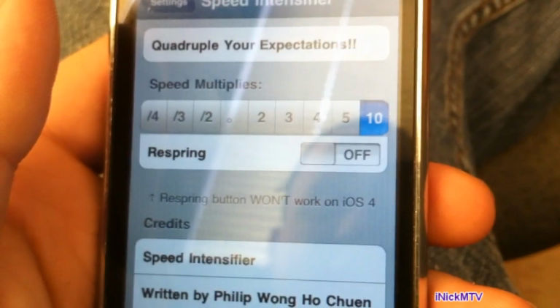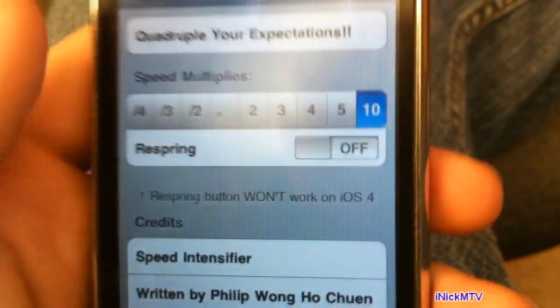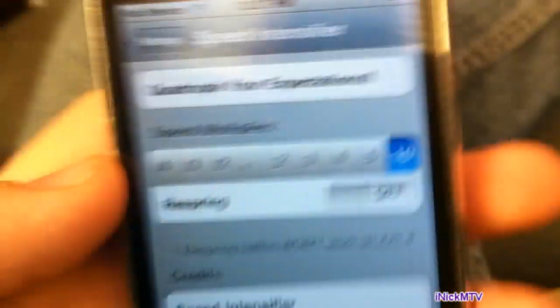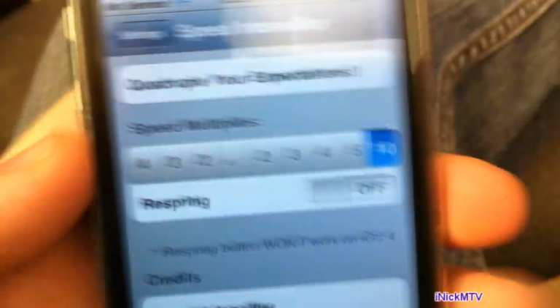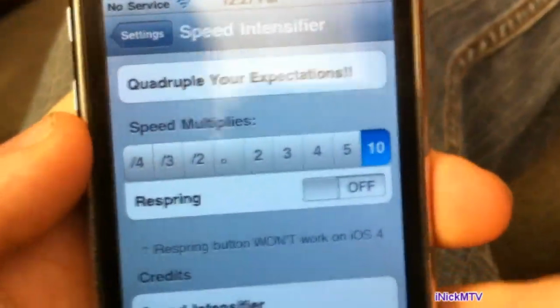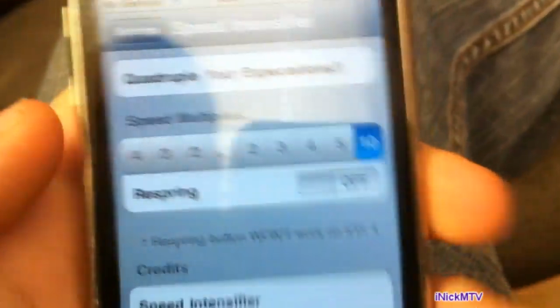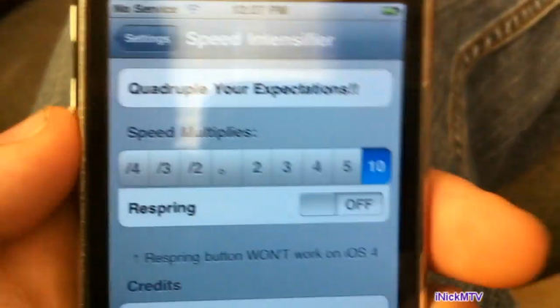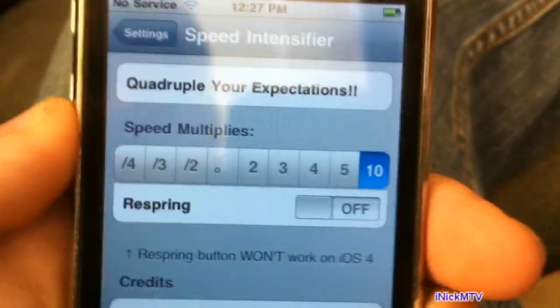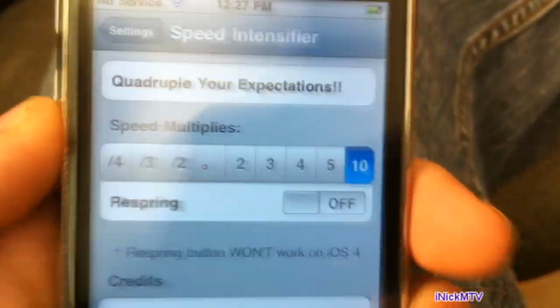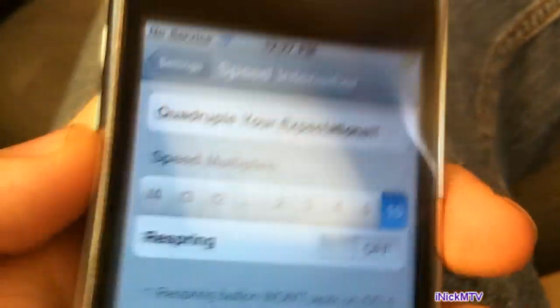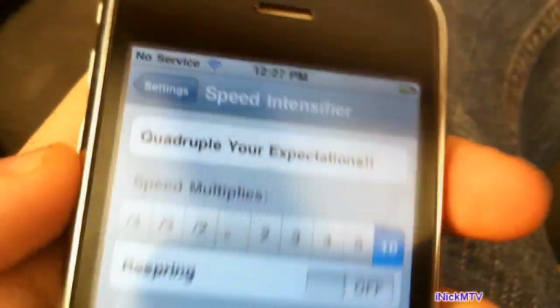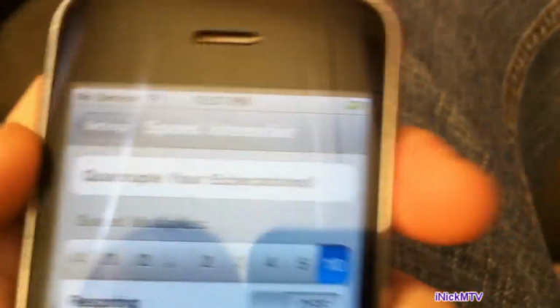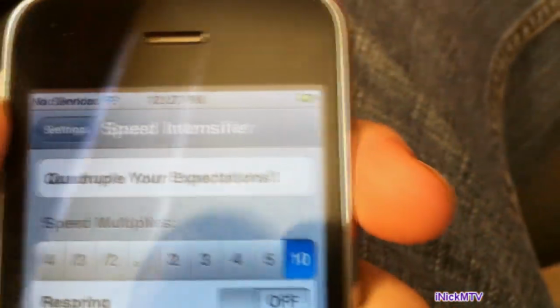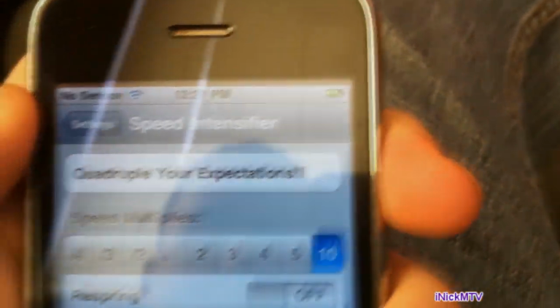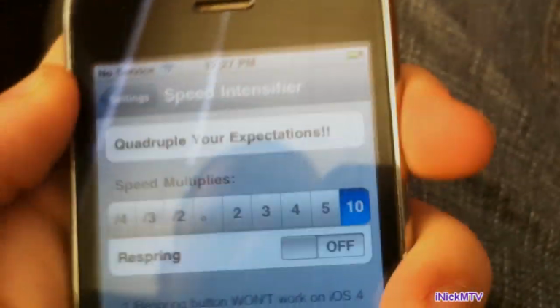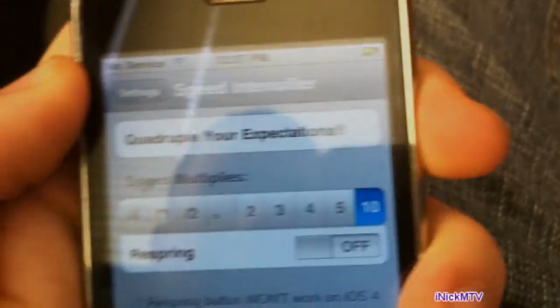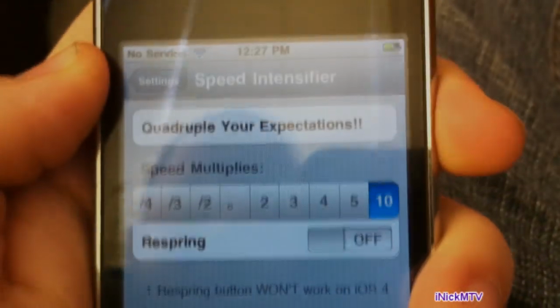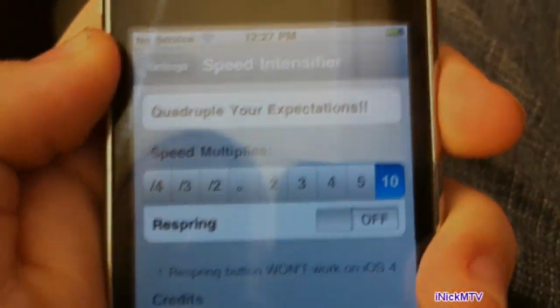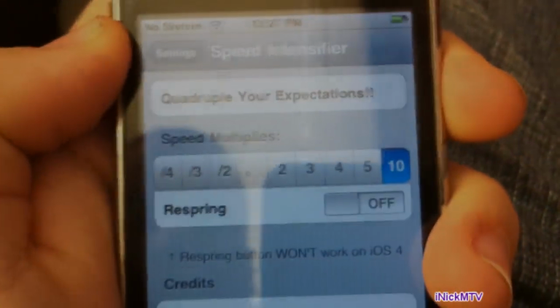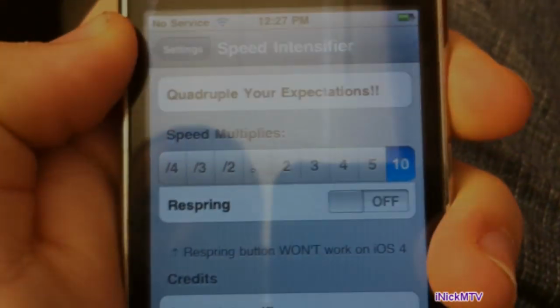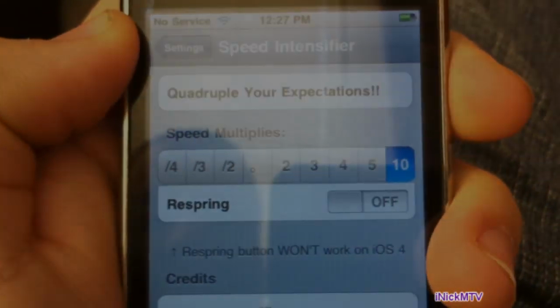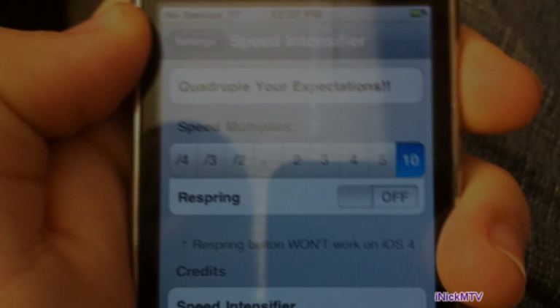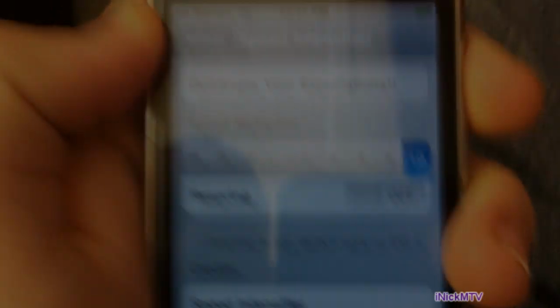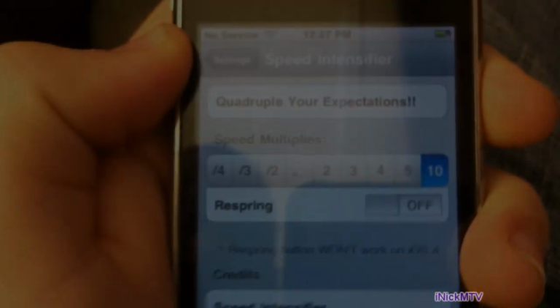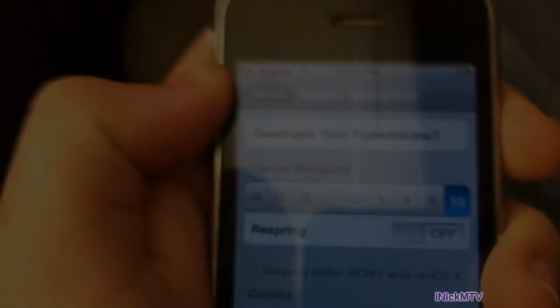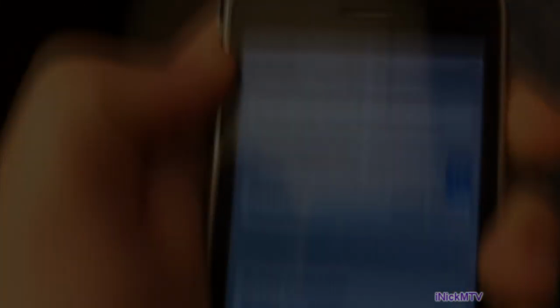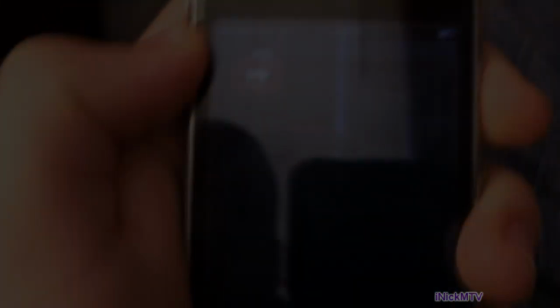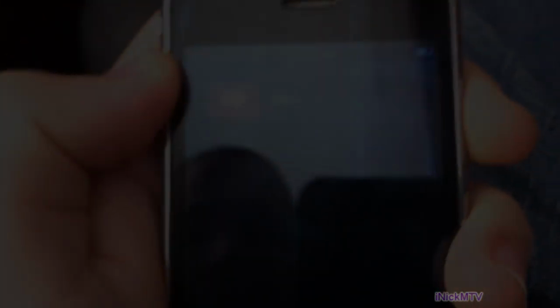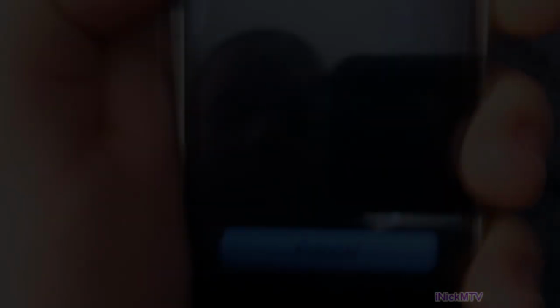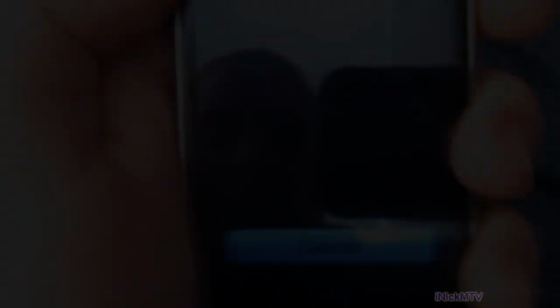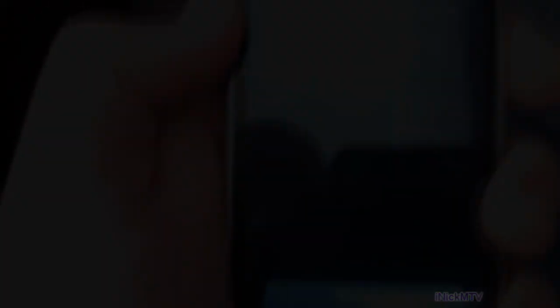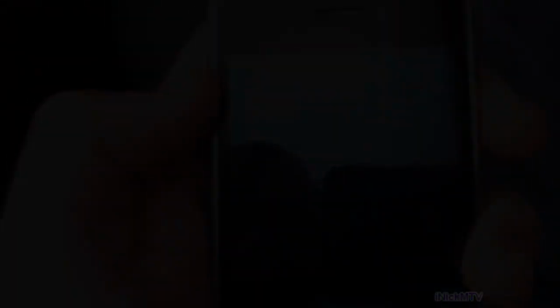Or power off the device and it should work perfectly. So I am iNikeMTV and I am out of here.